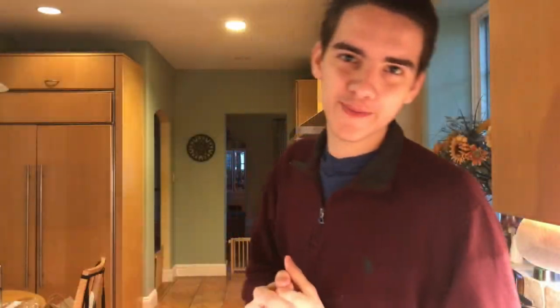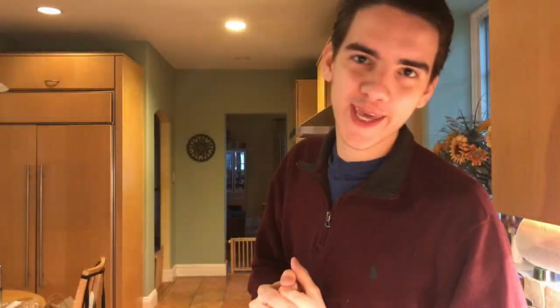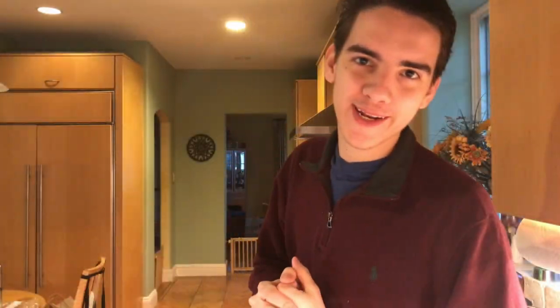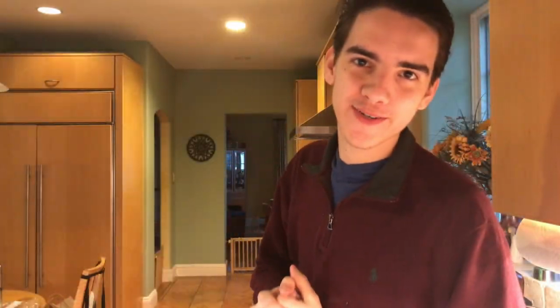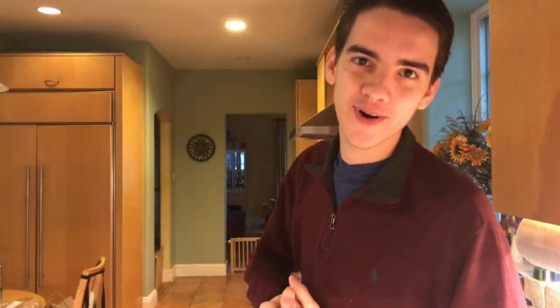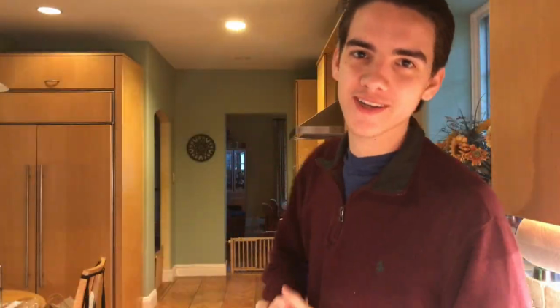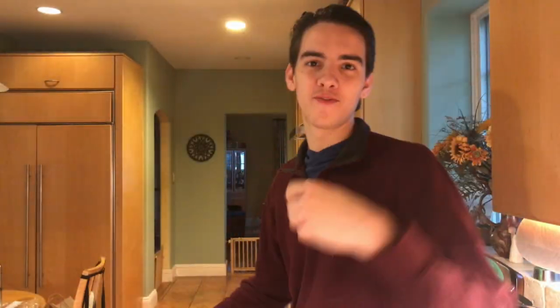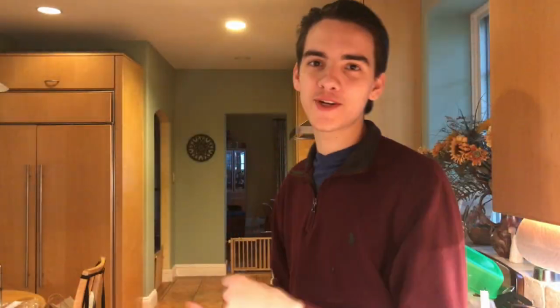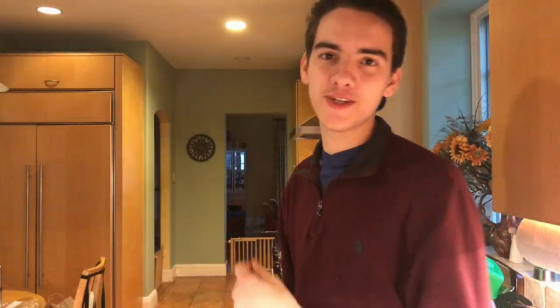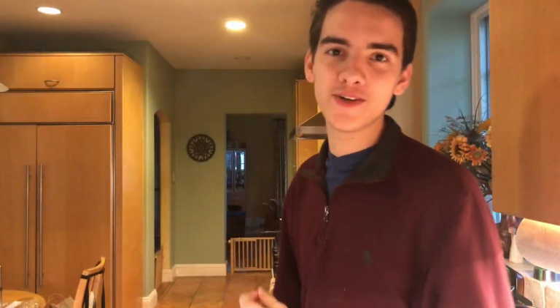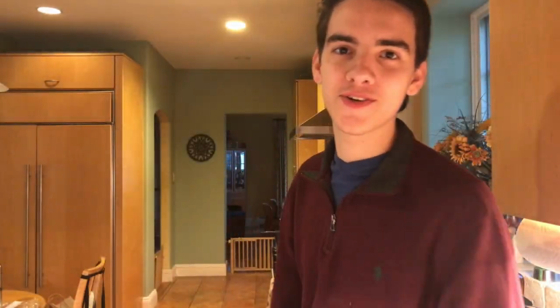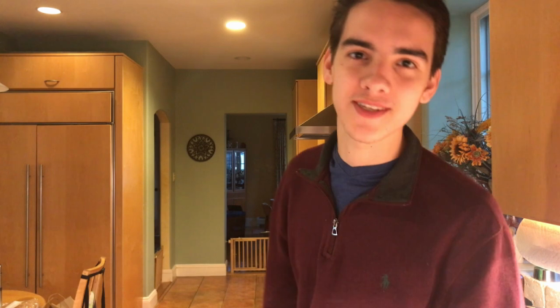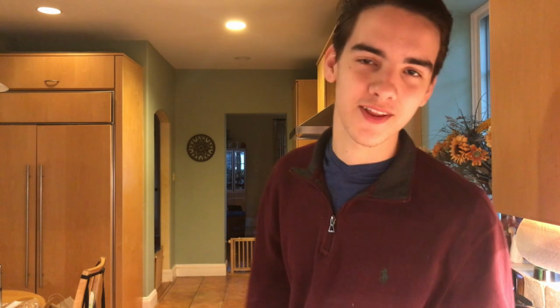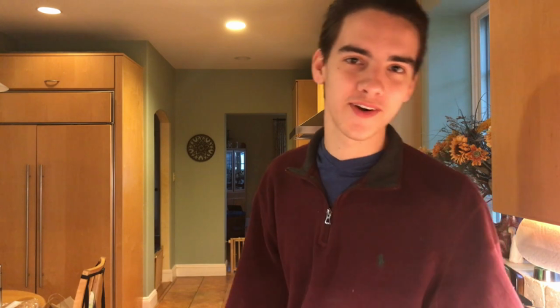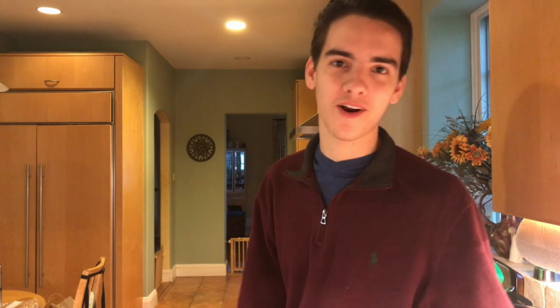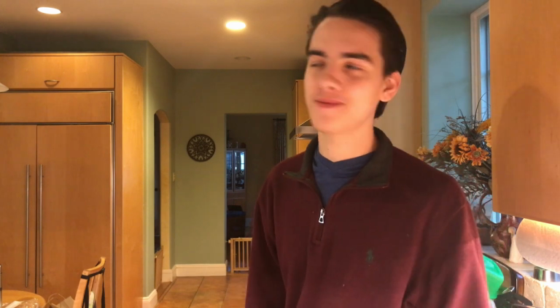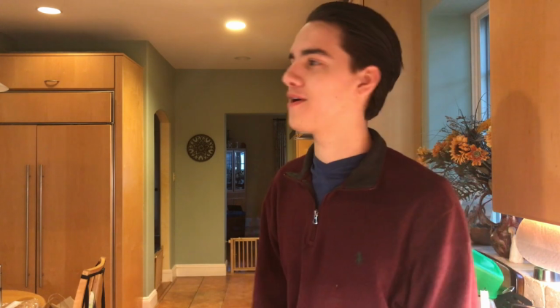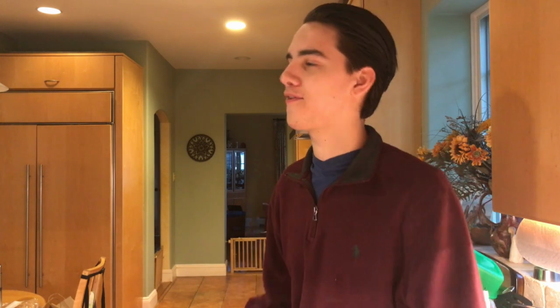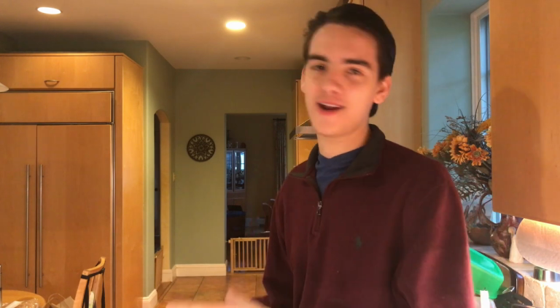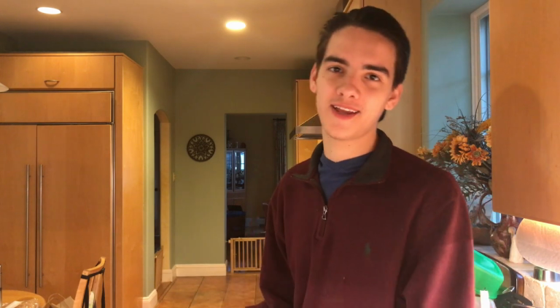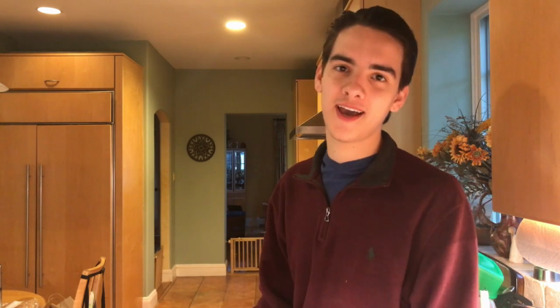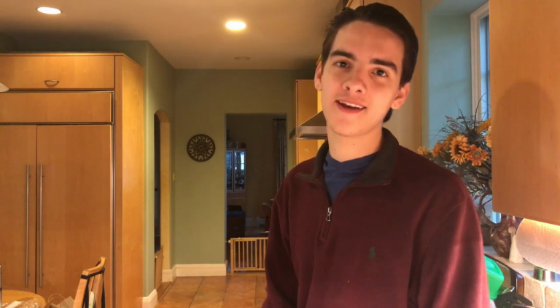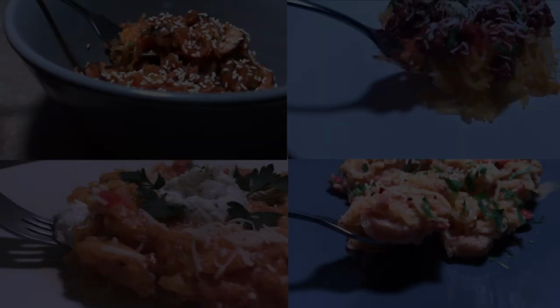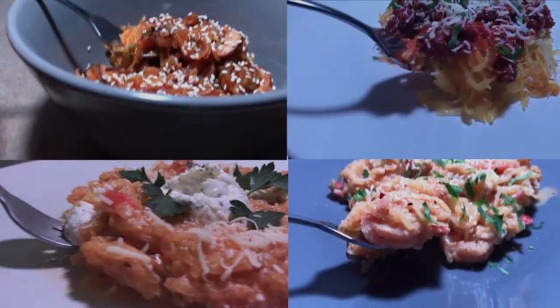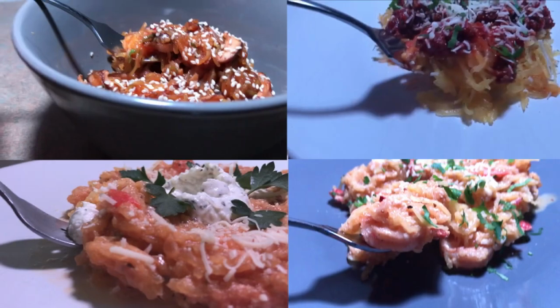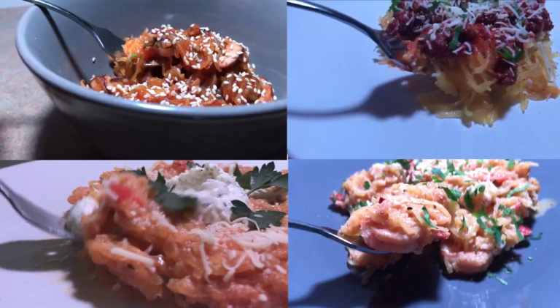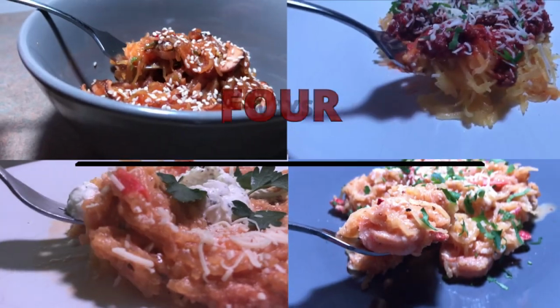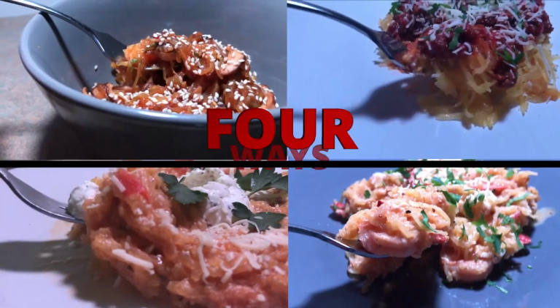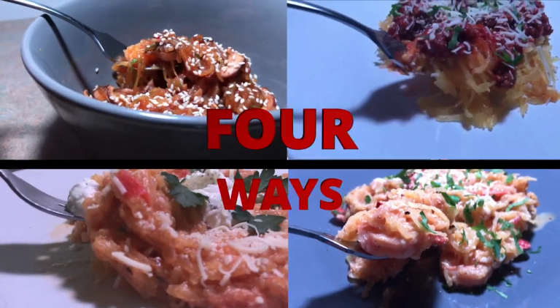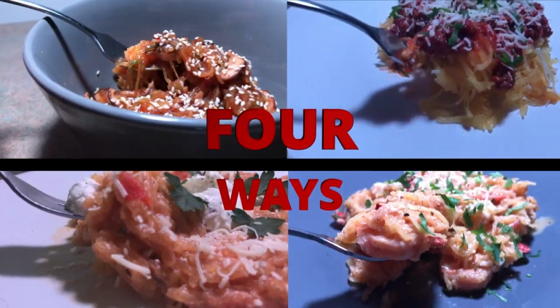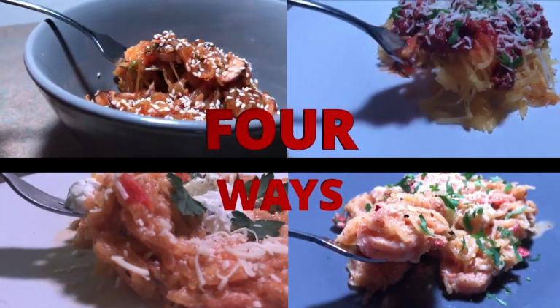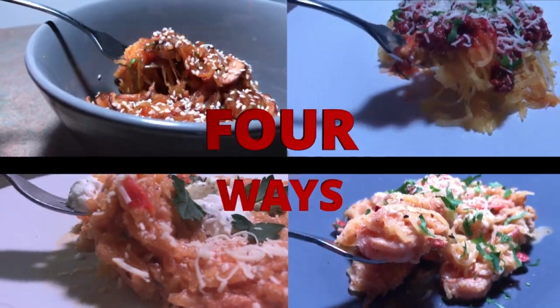Spaghetti squash — rich in nutrients, low in carbs, great for any diet. Here are four ways we're going to make it.